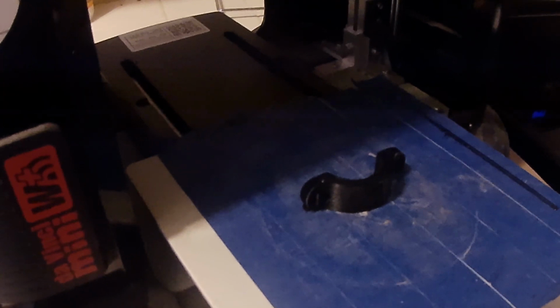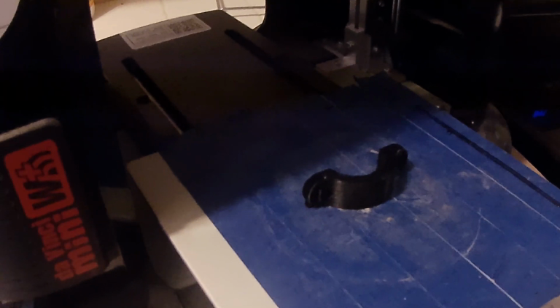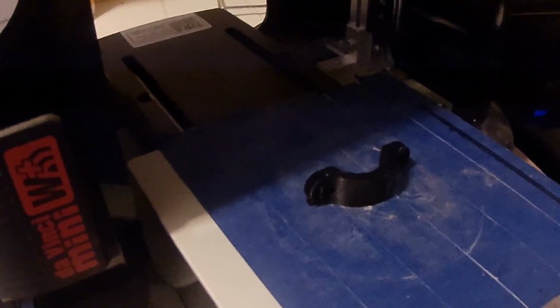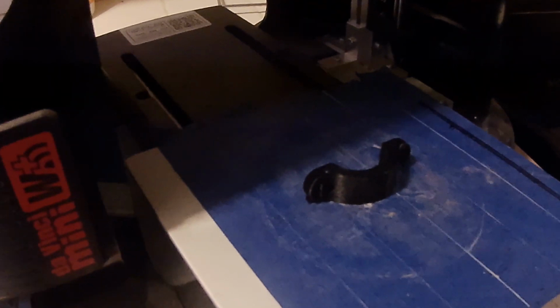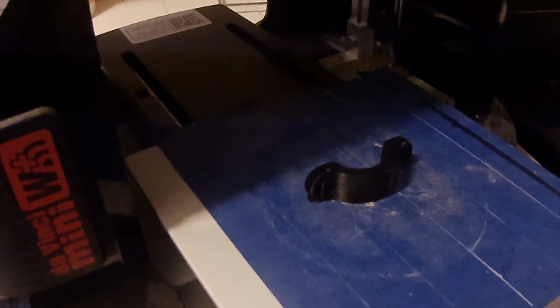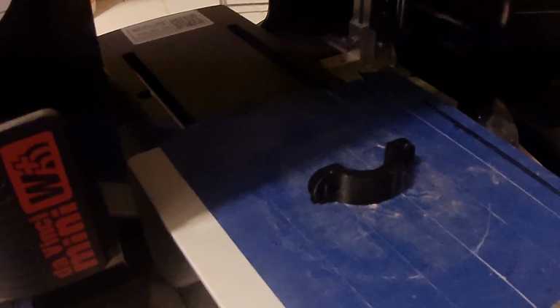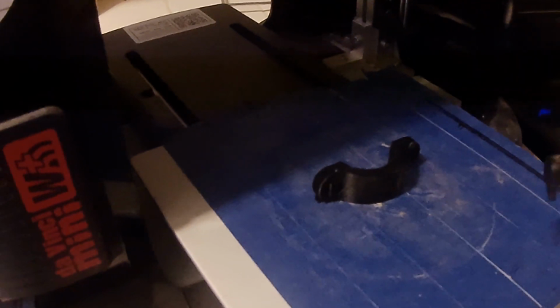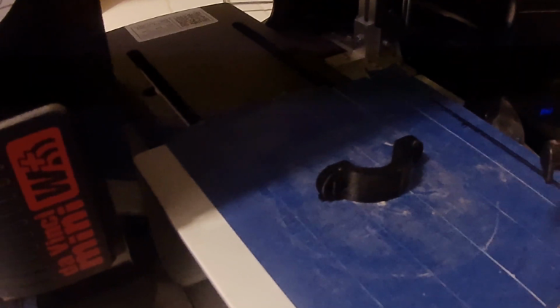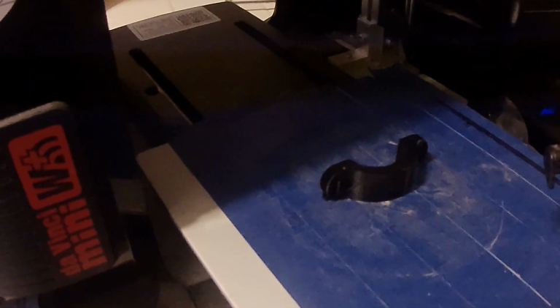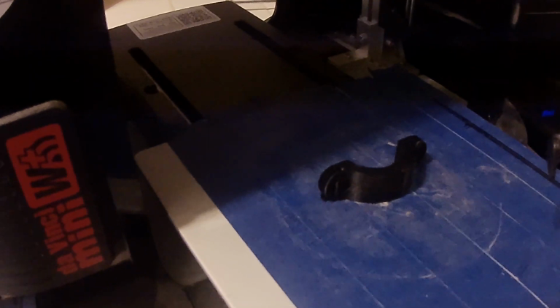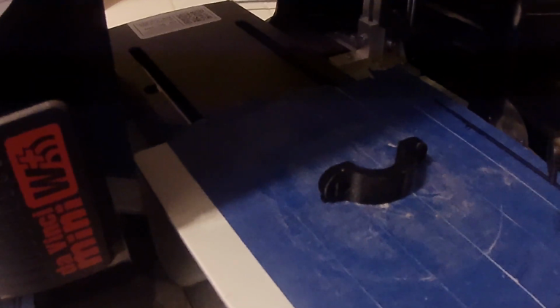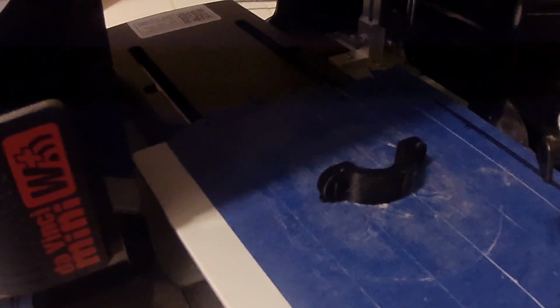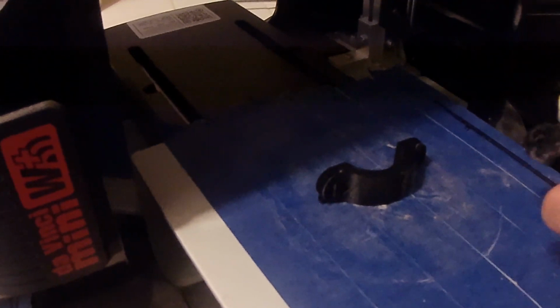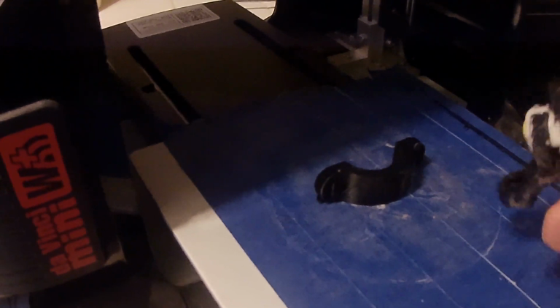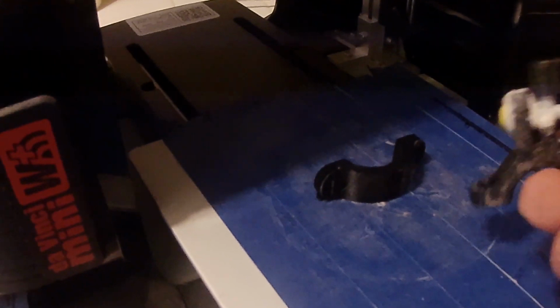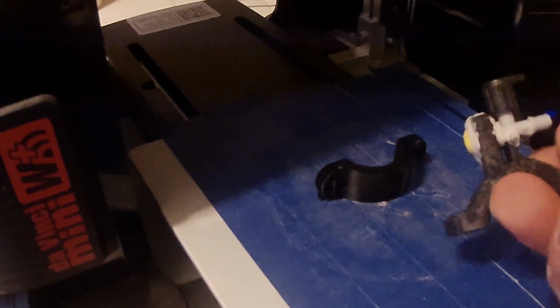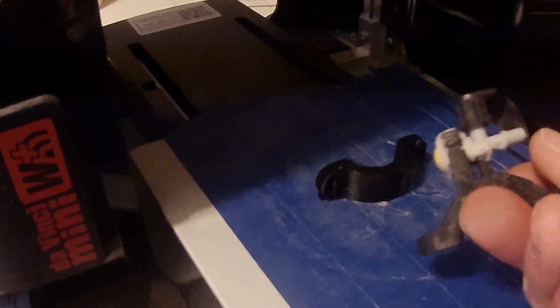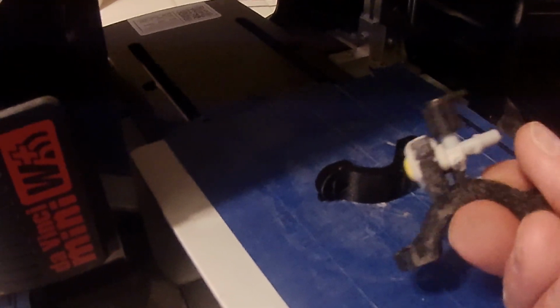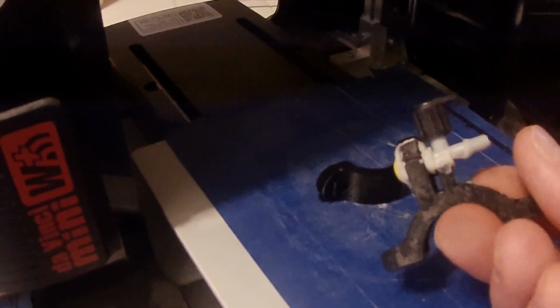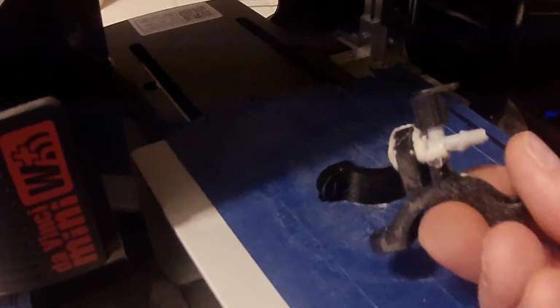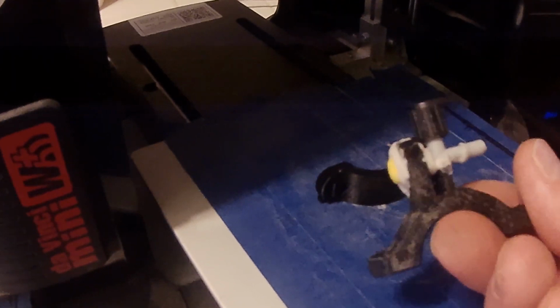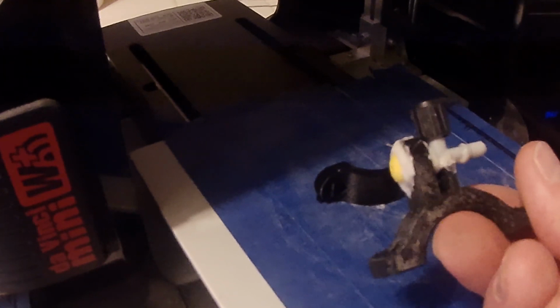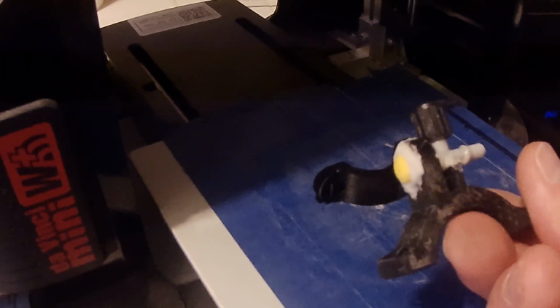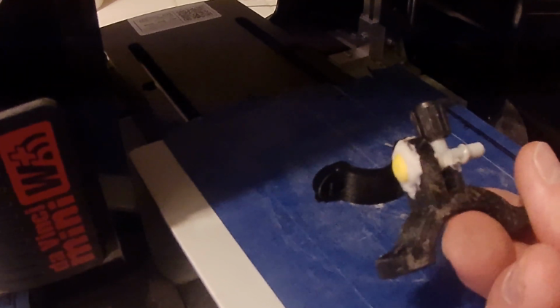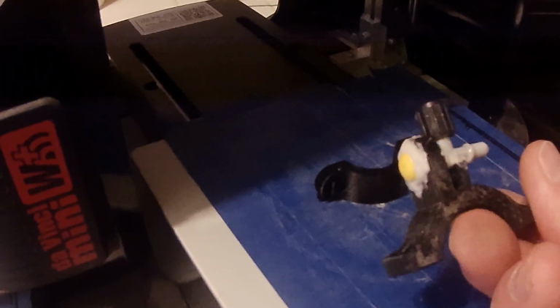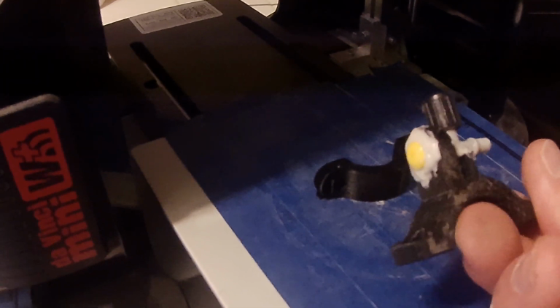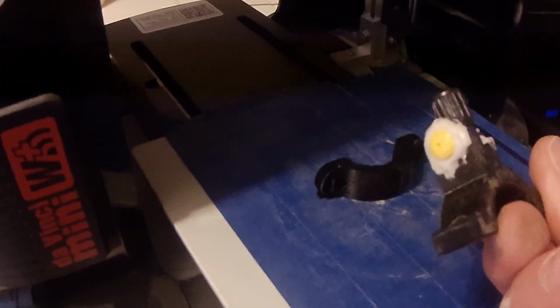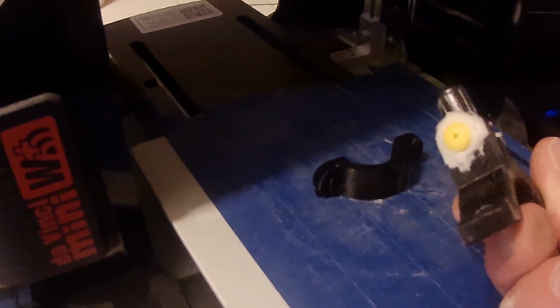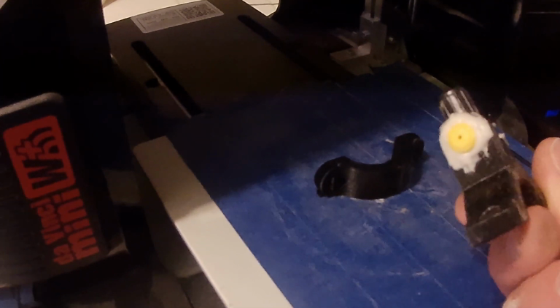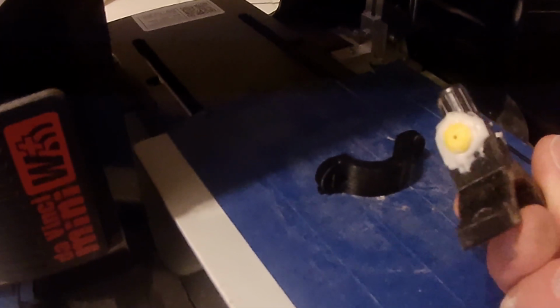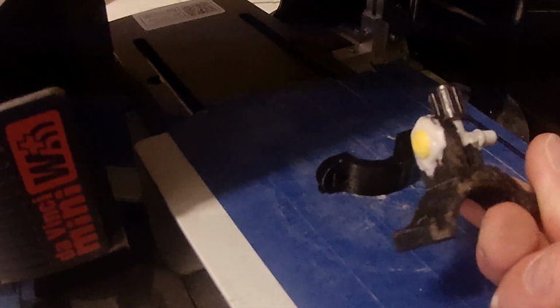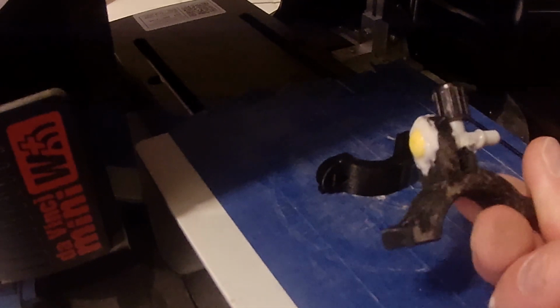Nice — the second piece just got done and here's the first one. I got it epoxied down there.